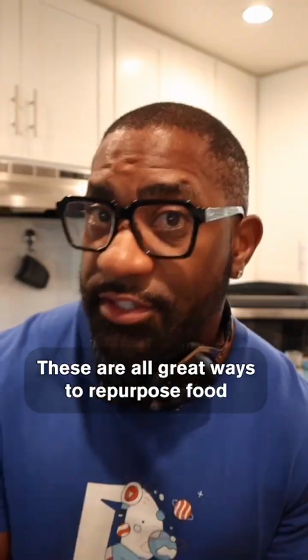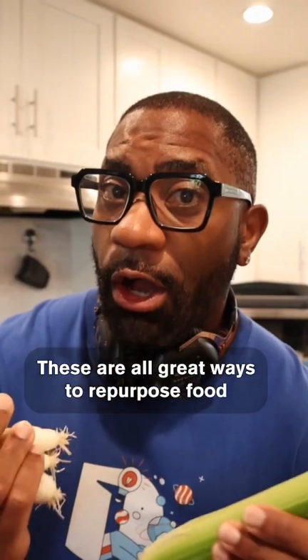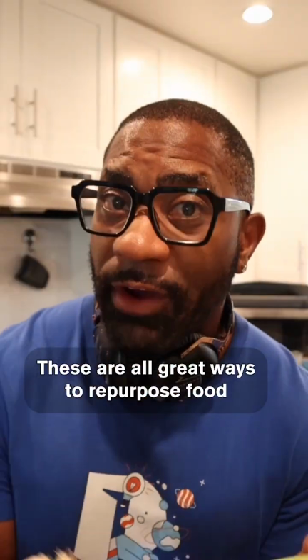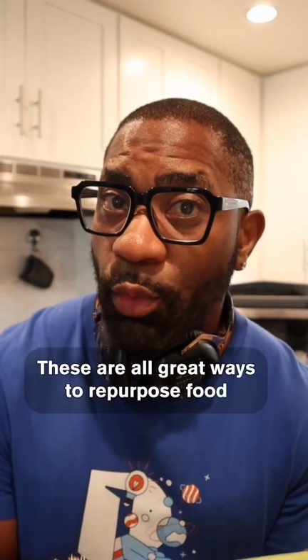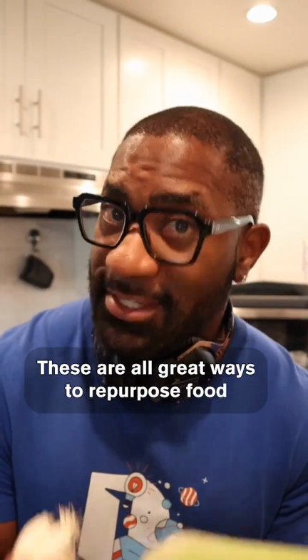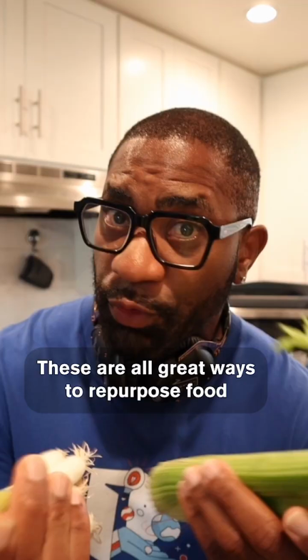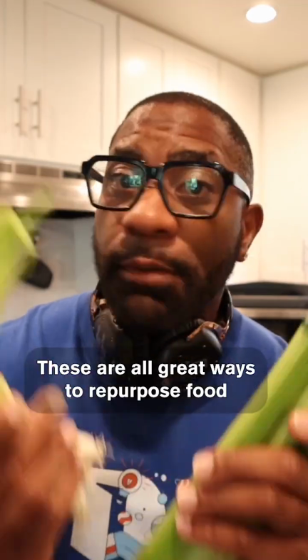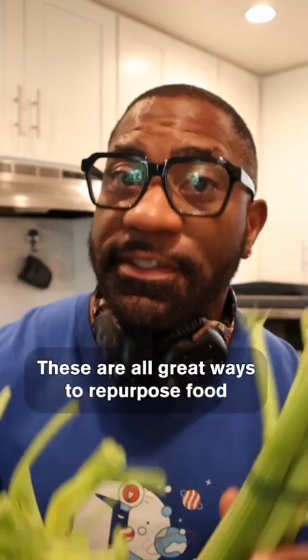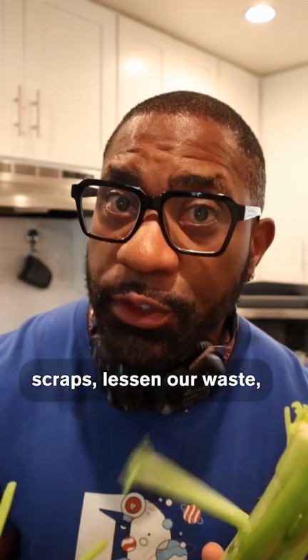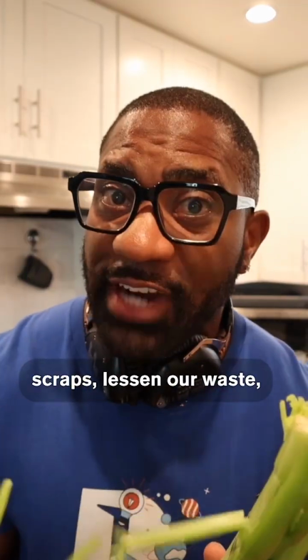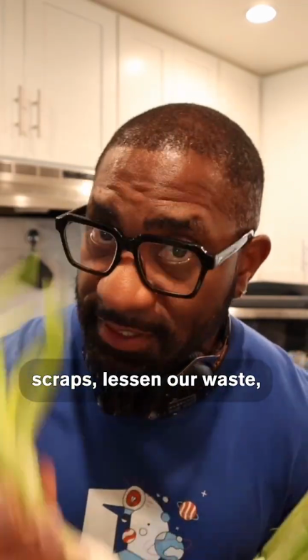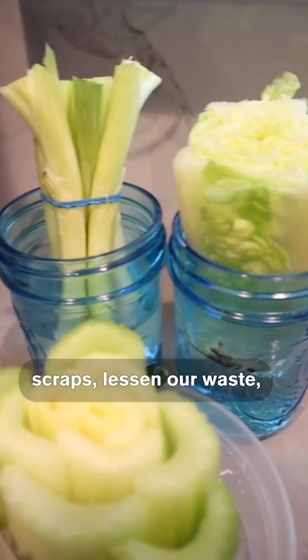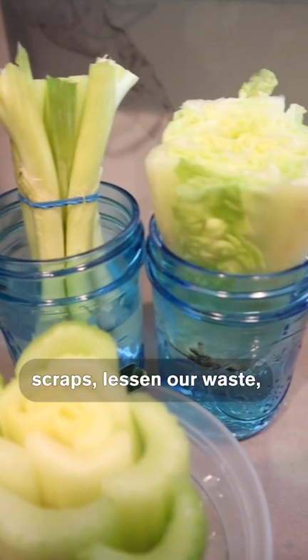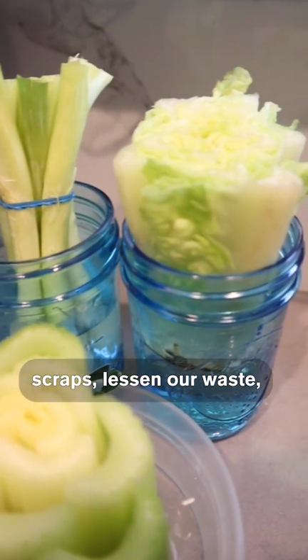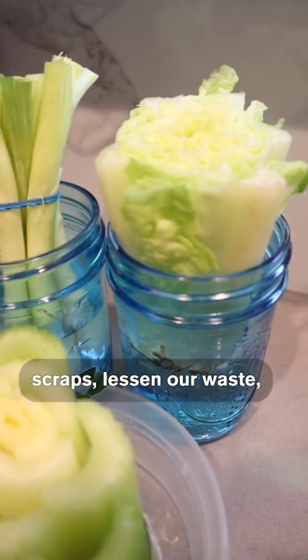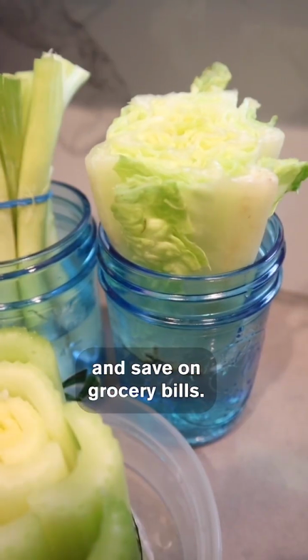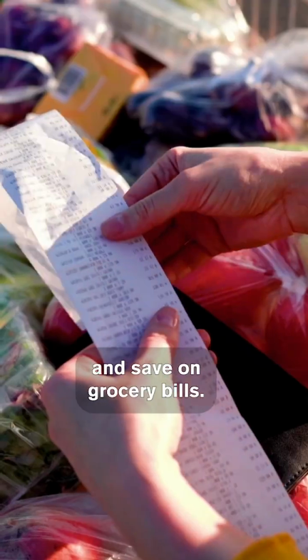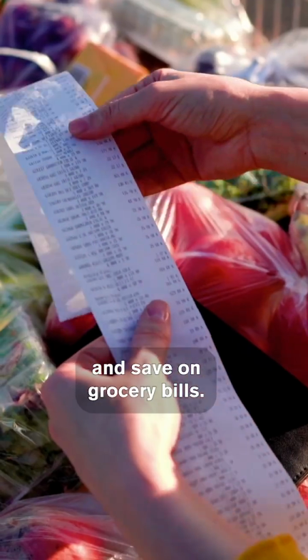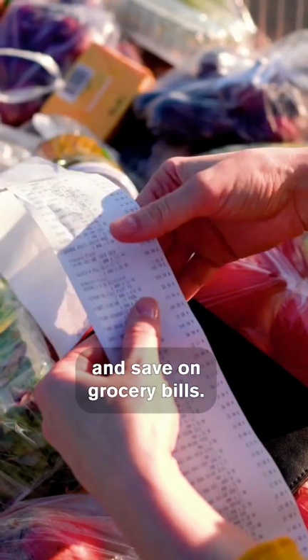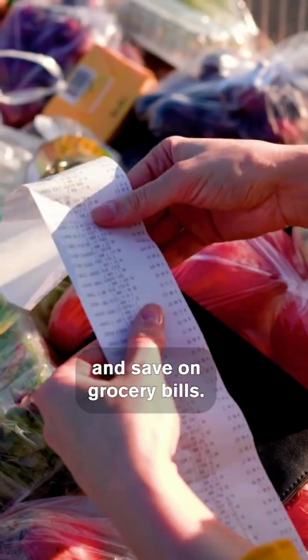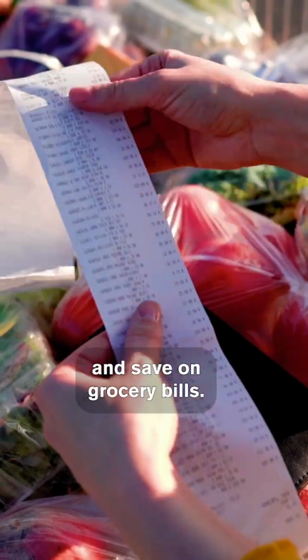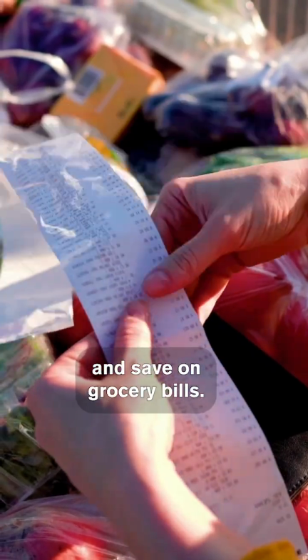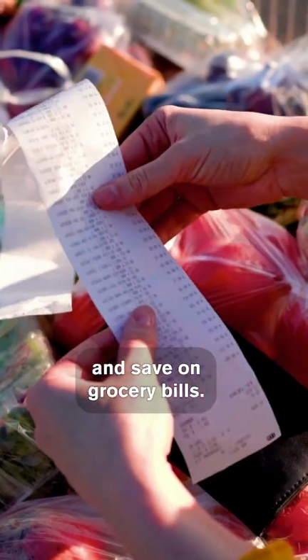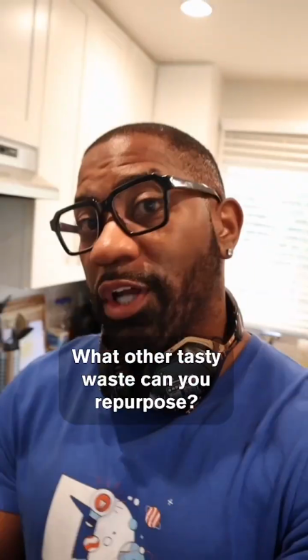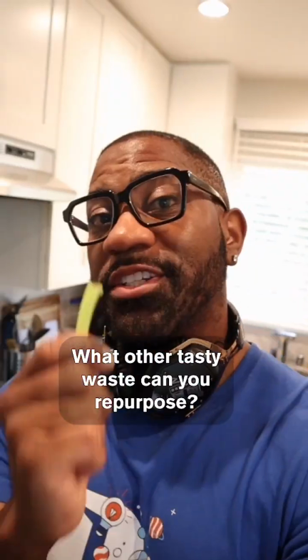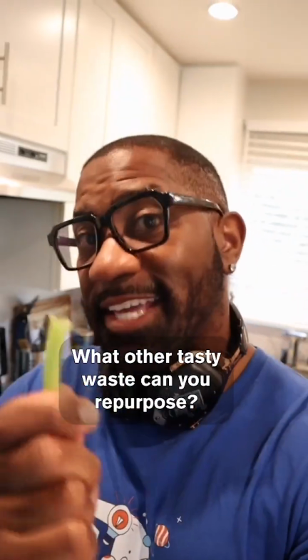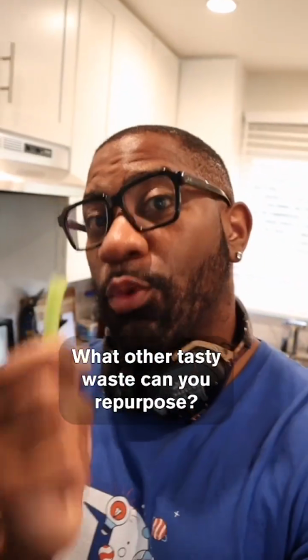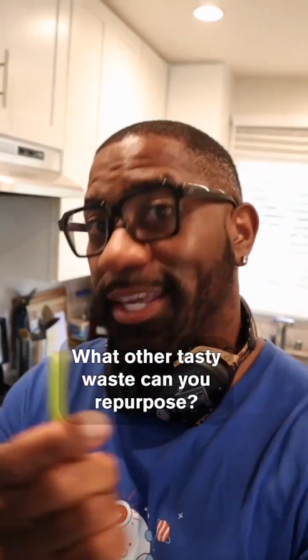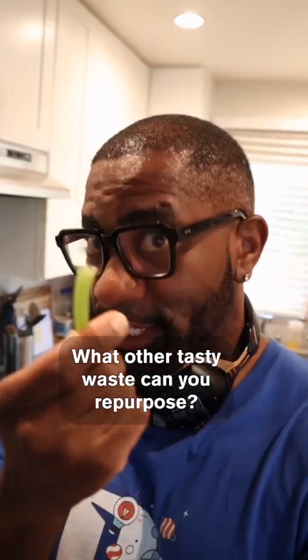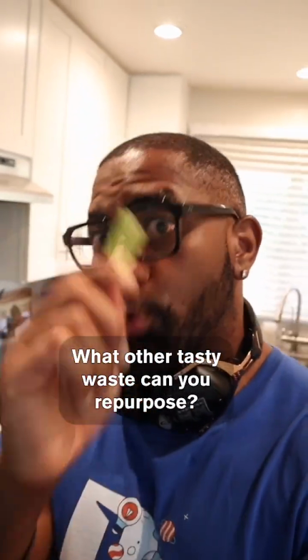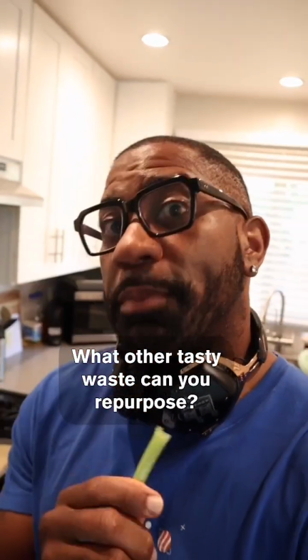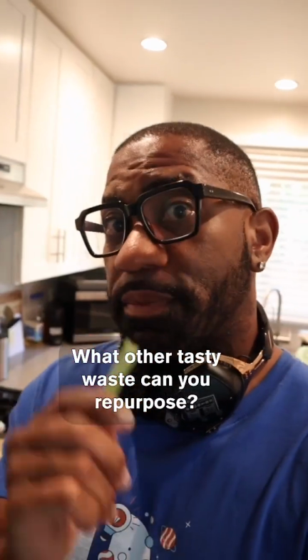These are all great ways to repurpose food scraps, lessen our waste, and save on grocery bills. What other tasty waste can you repurpose?